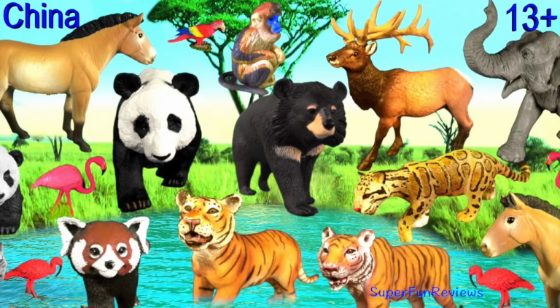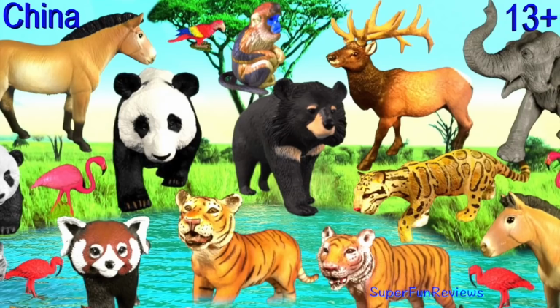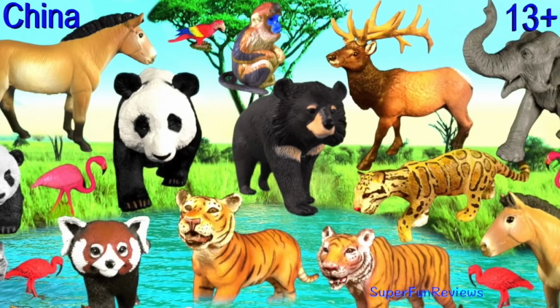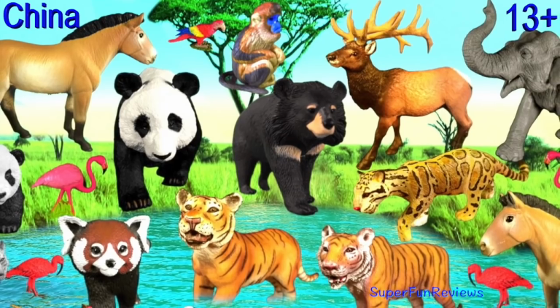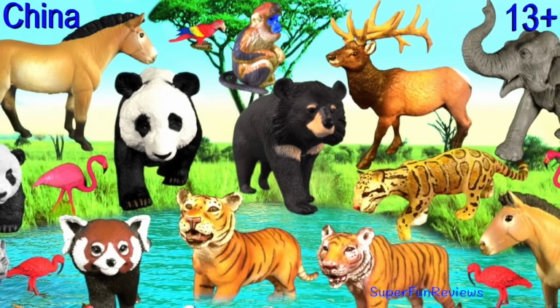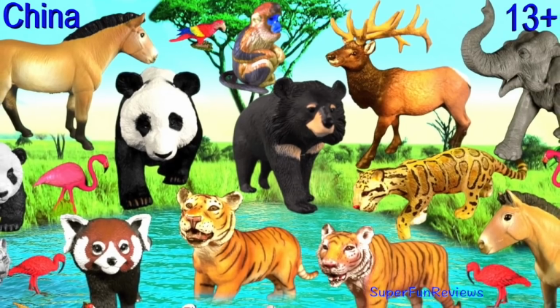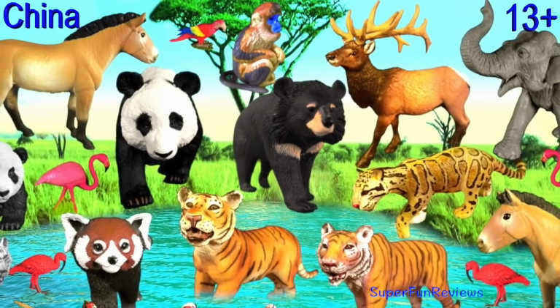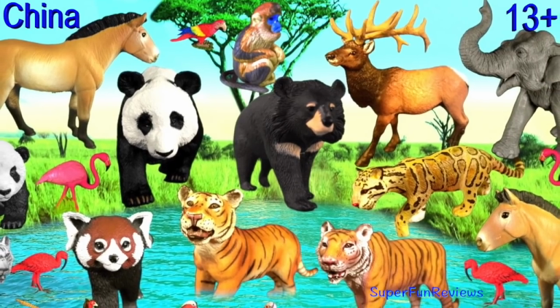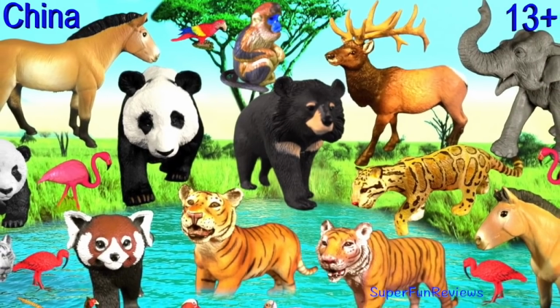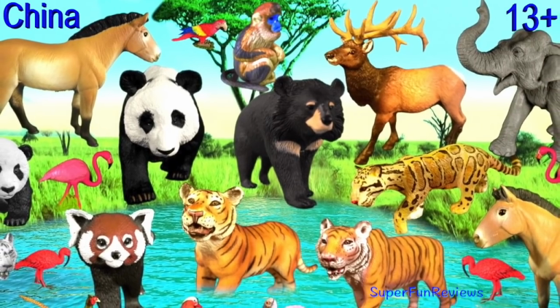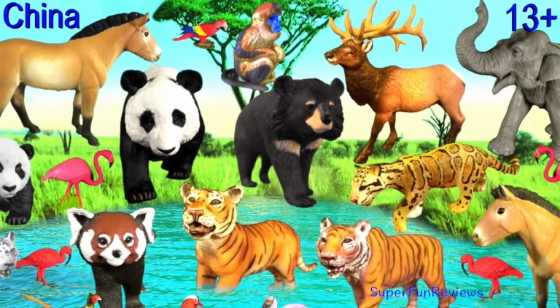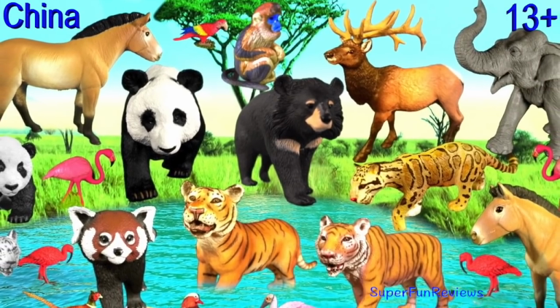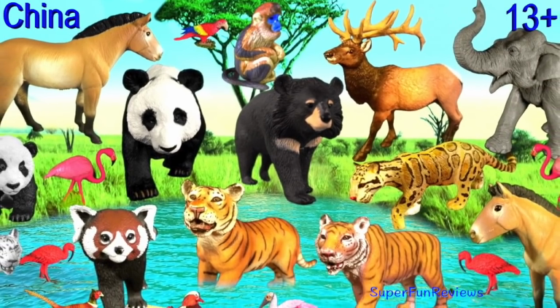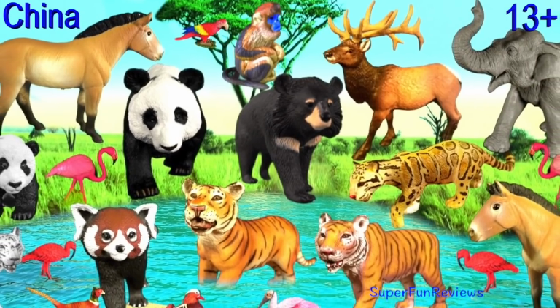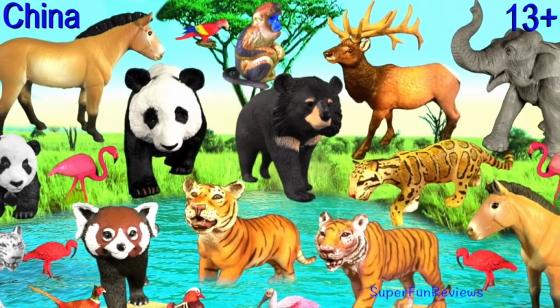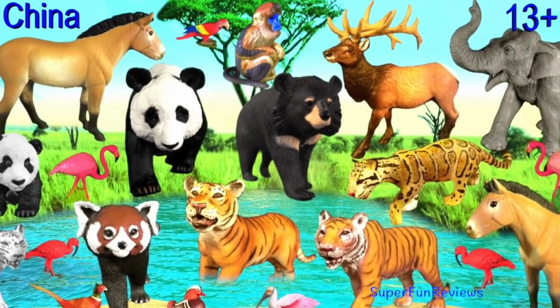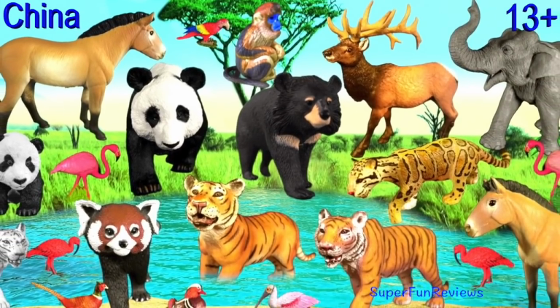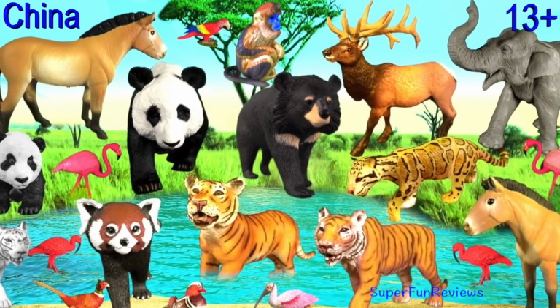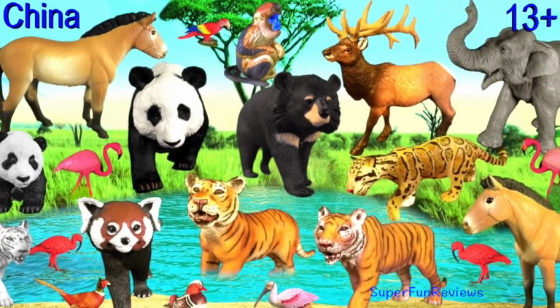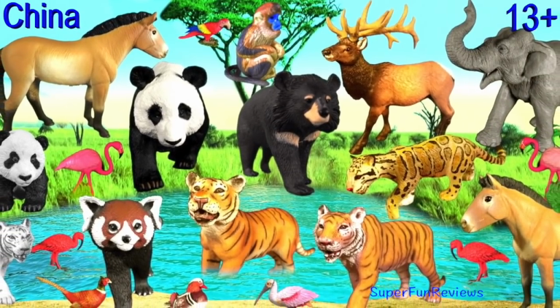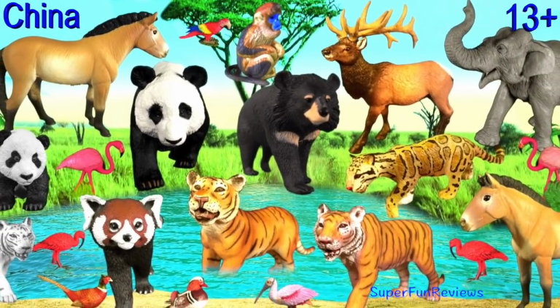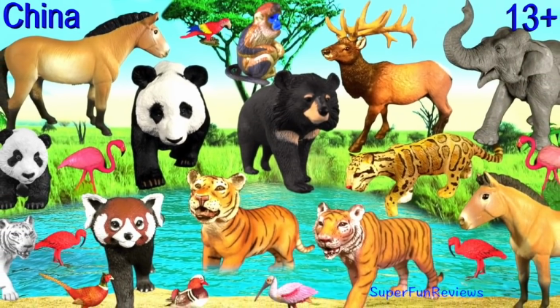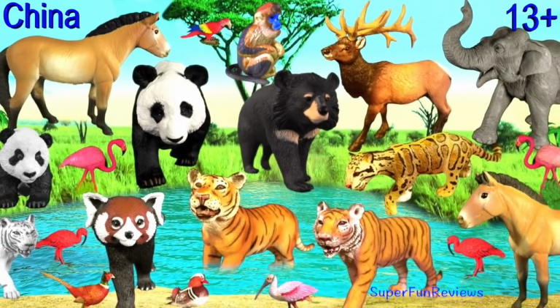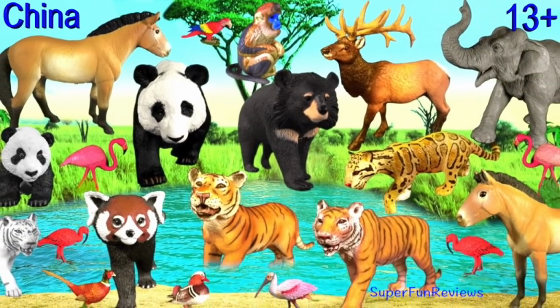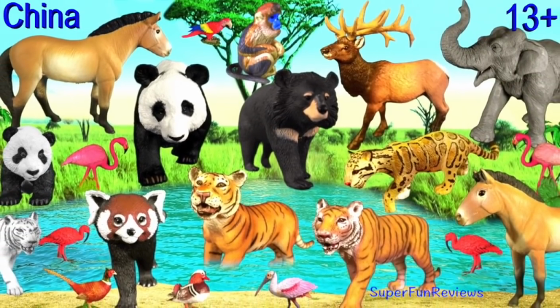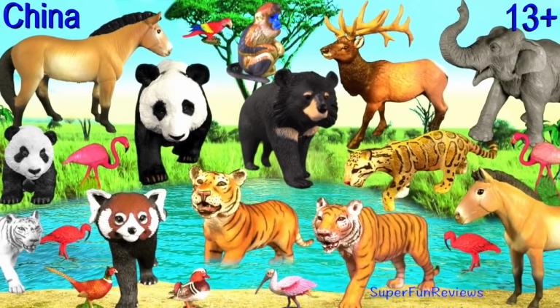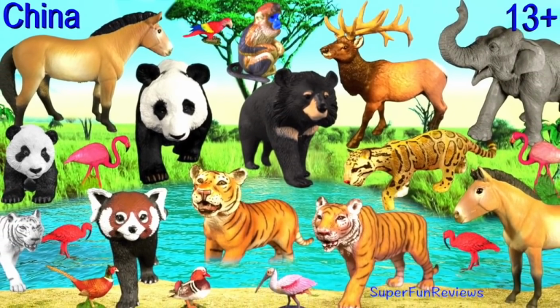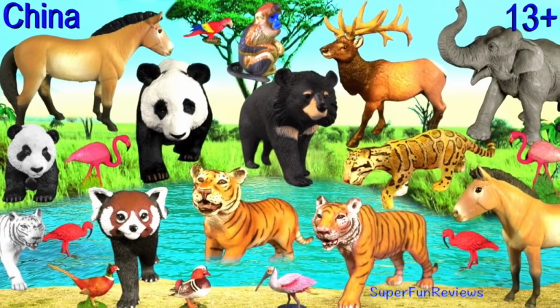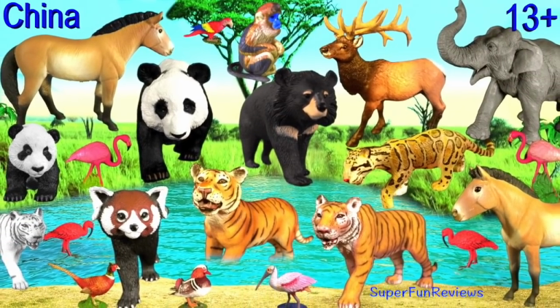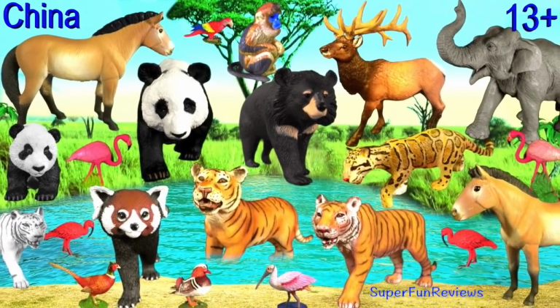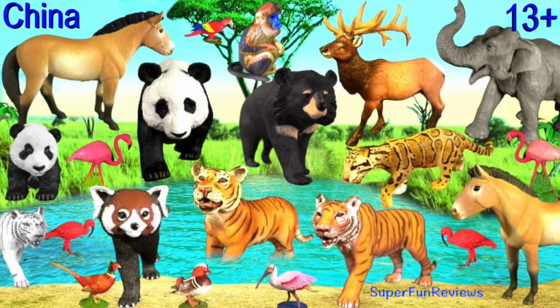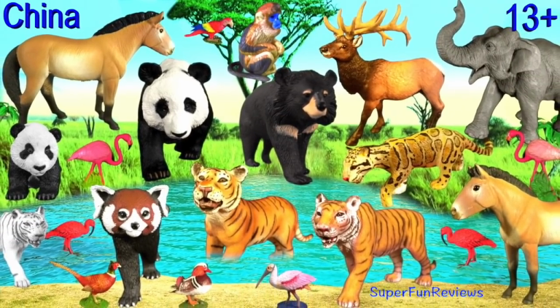Hey guys, it's Kerry. Lots of interesting and different animals today.